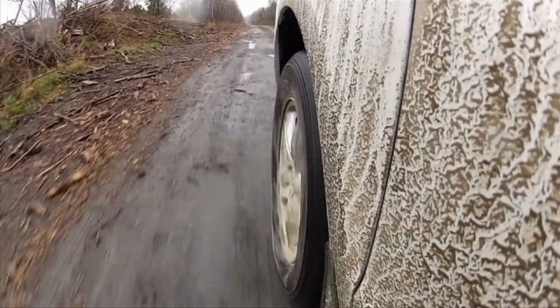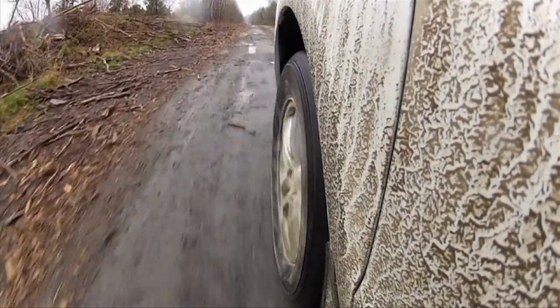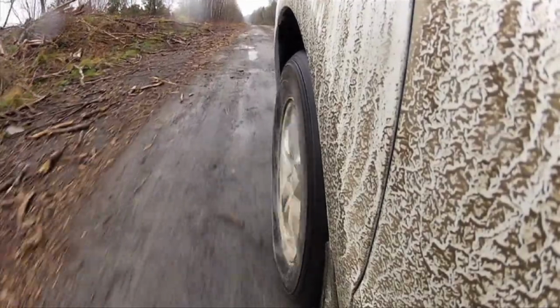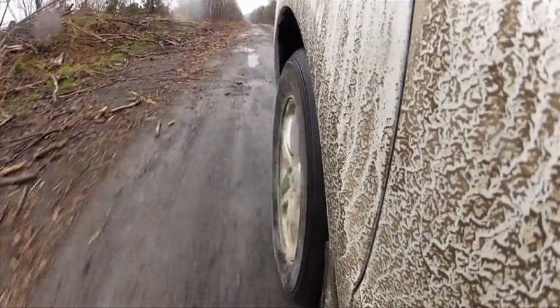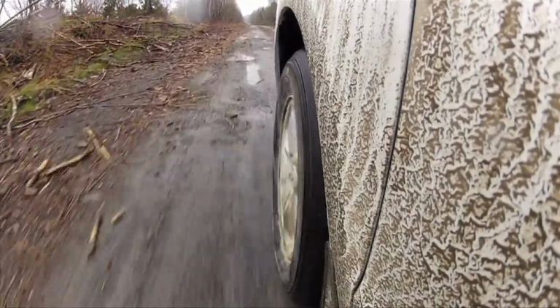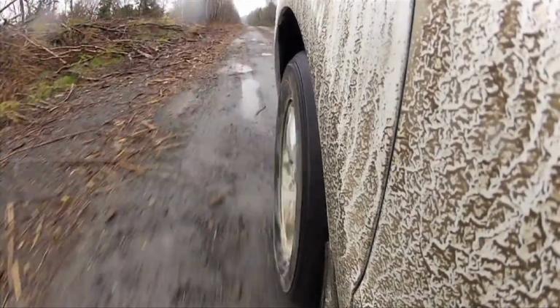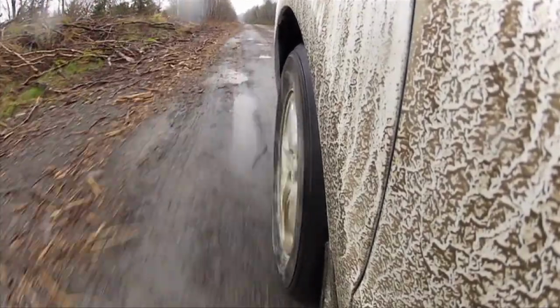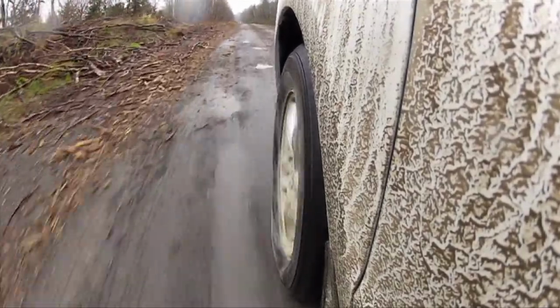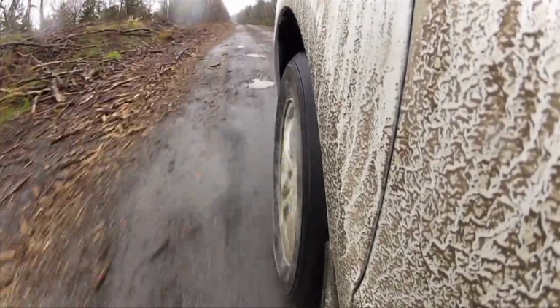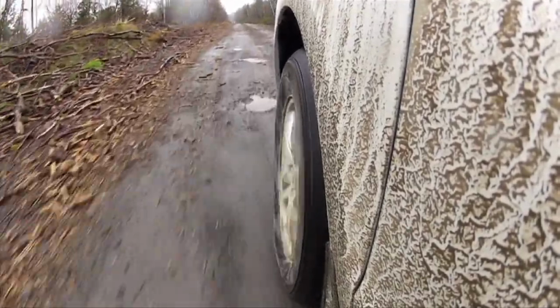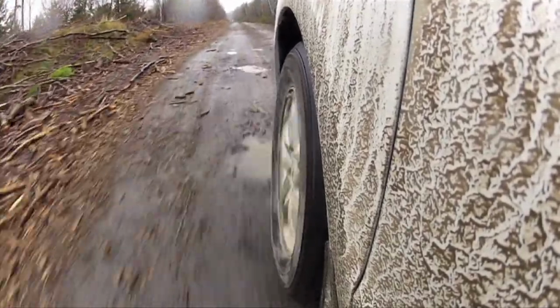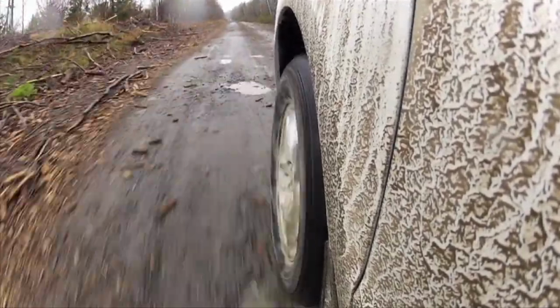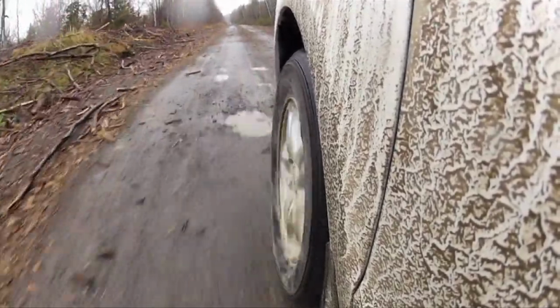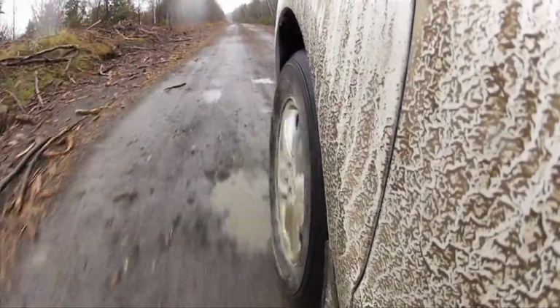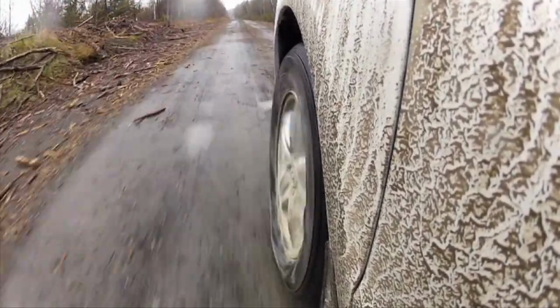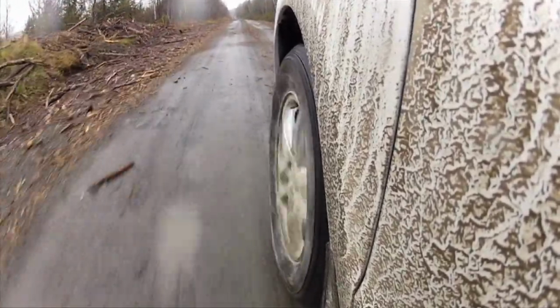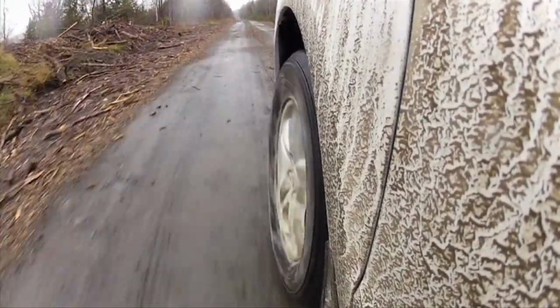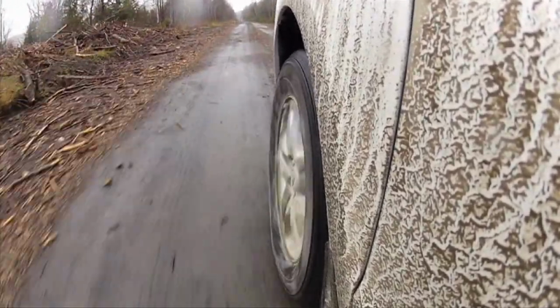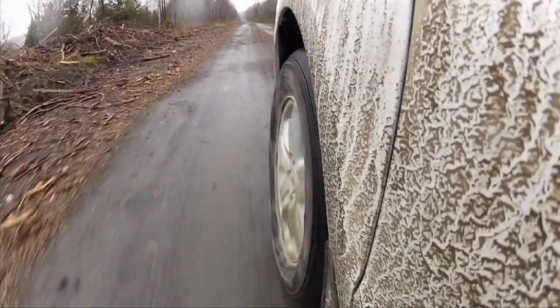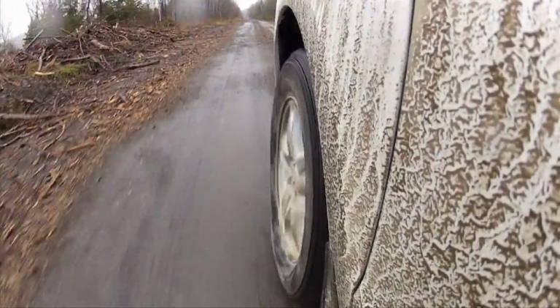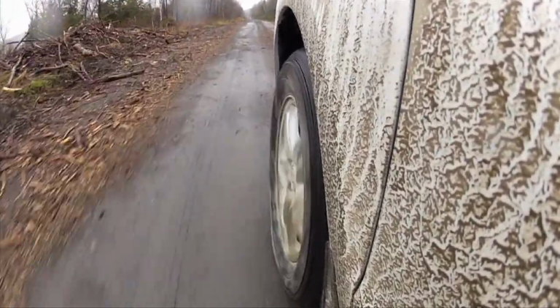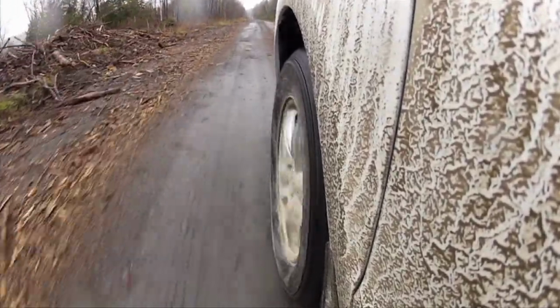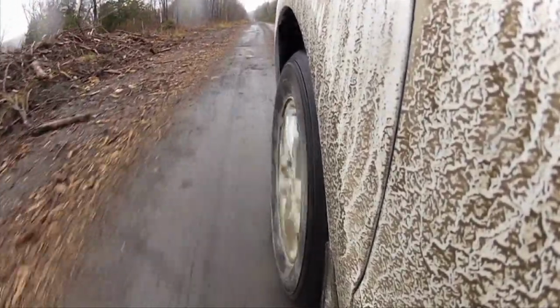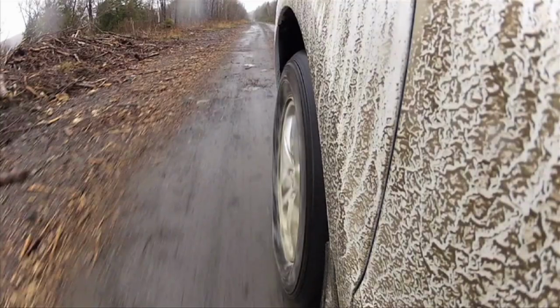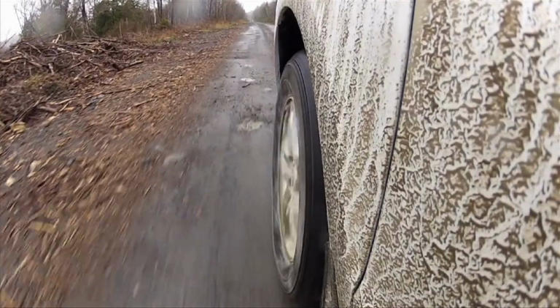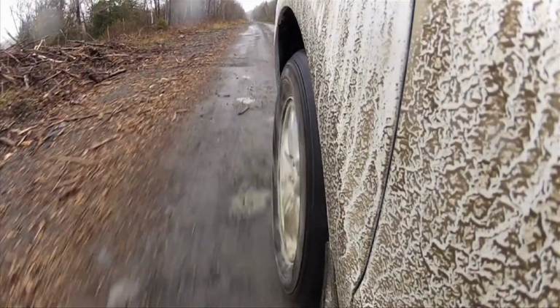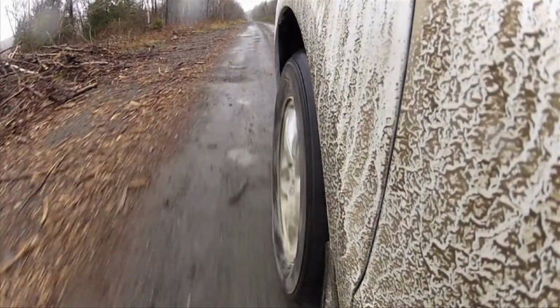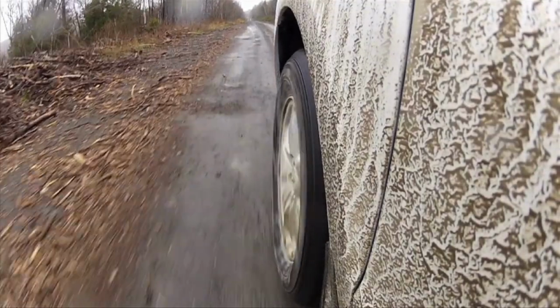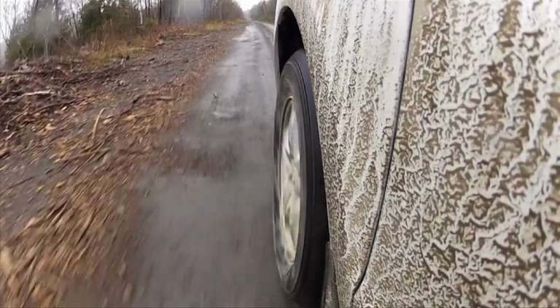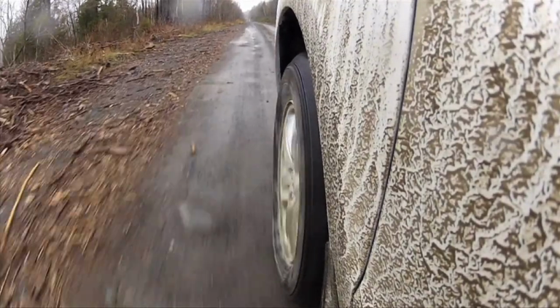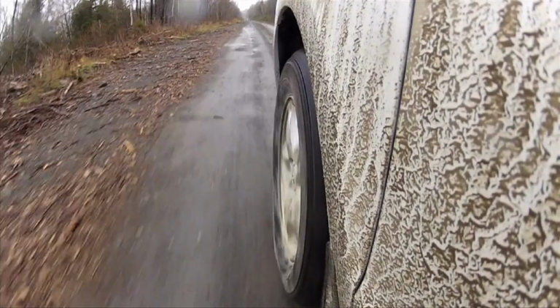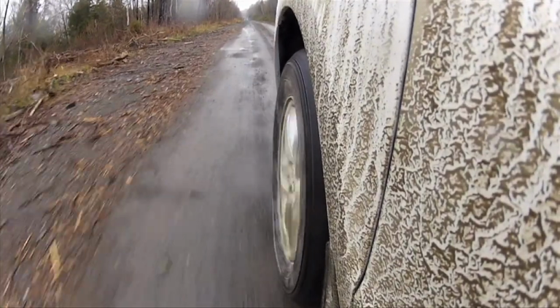Navigating the logging roads that lead to the trailhead proved to be a rough and muddy venture.